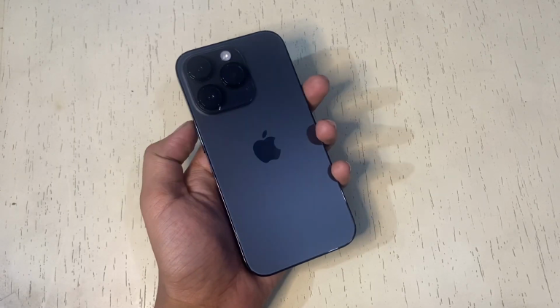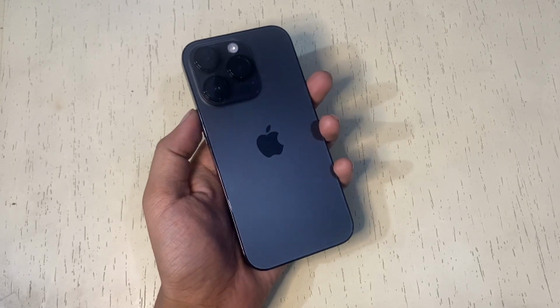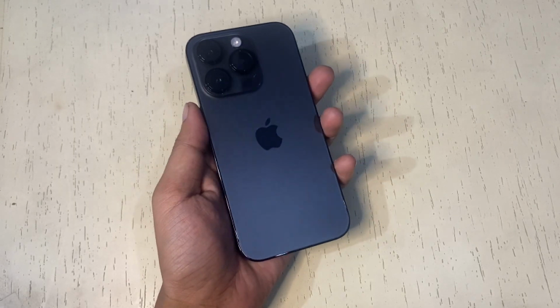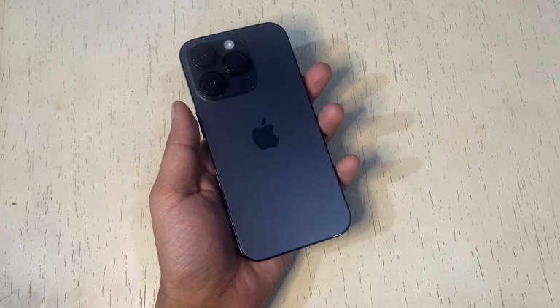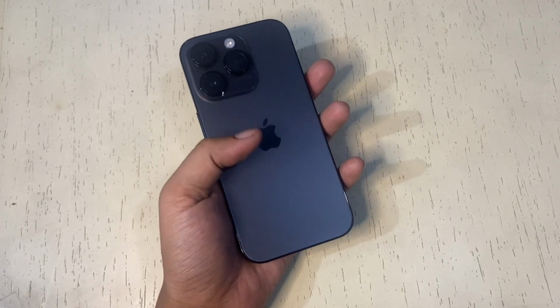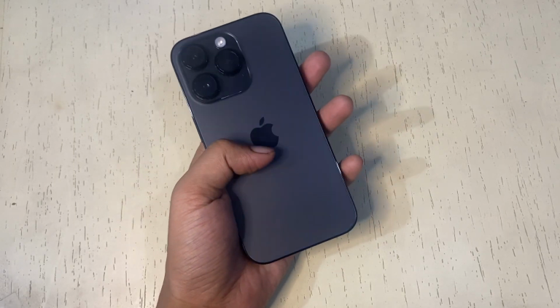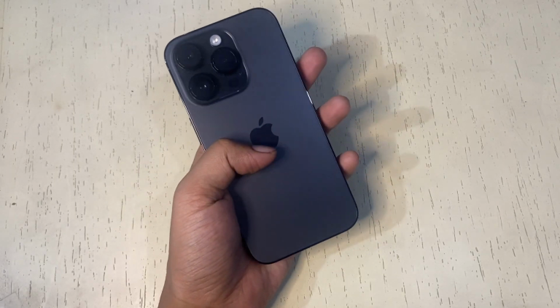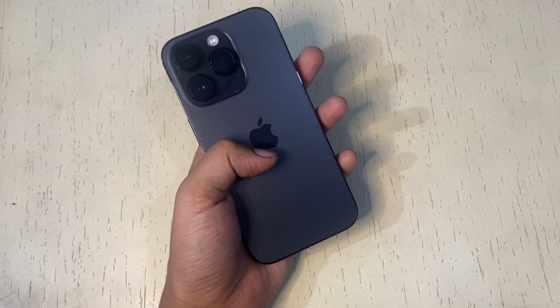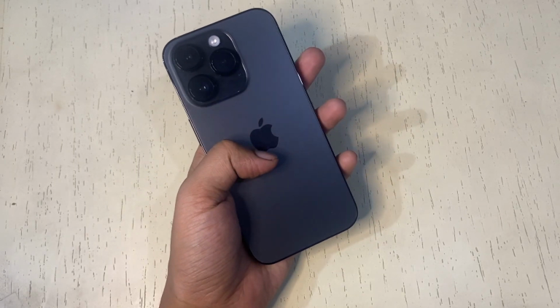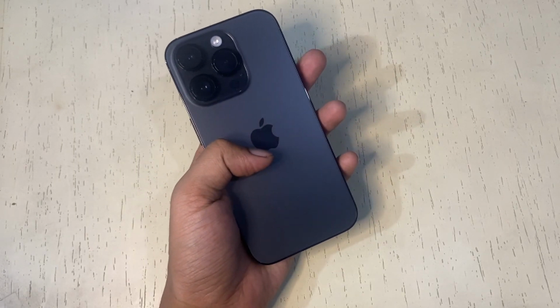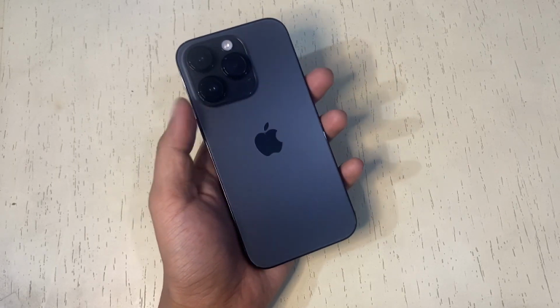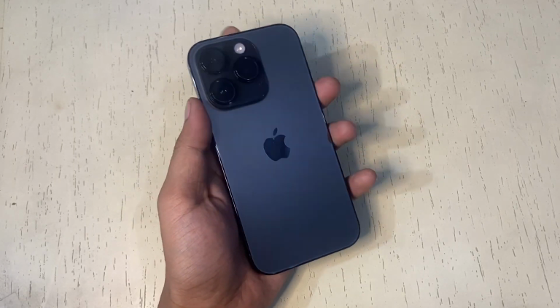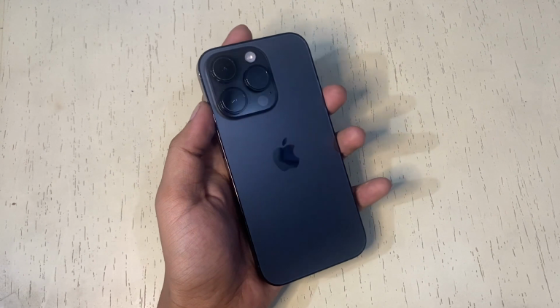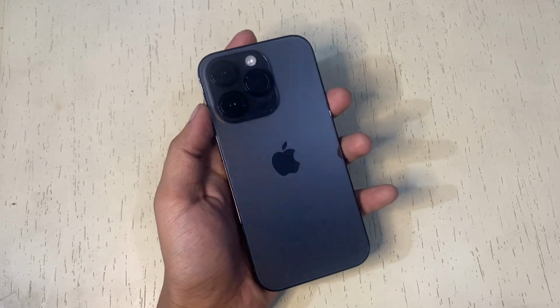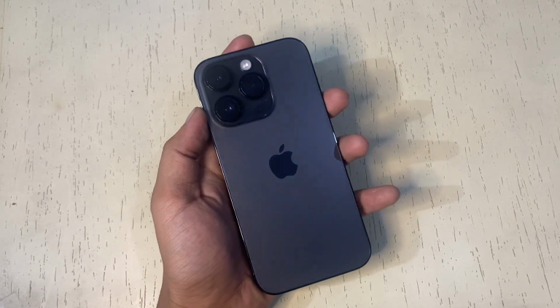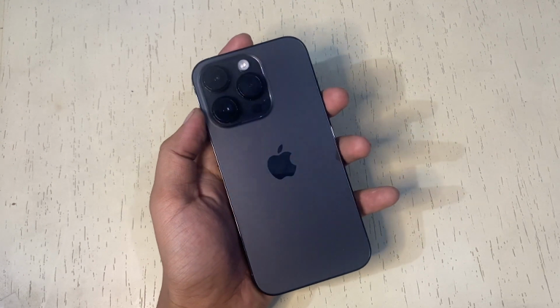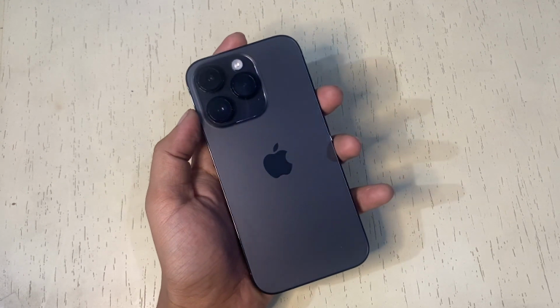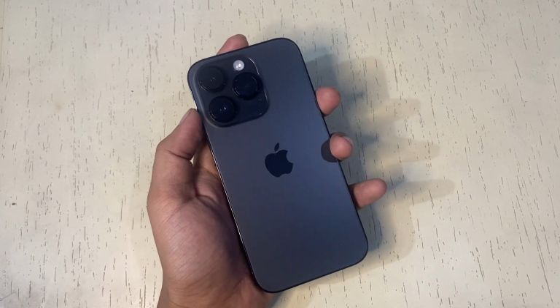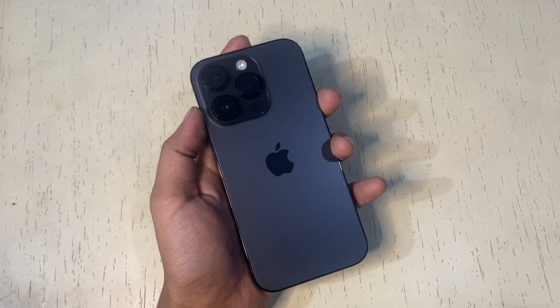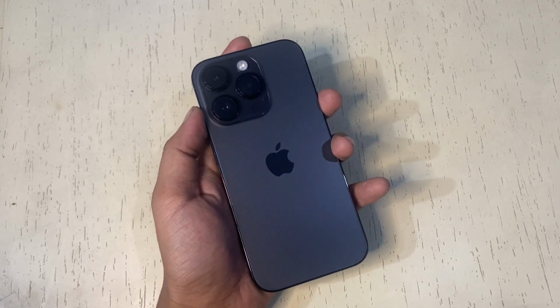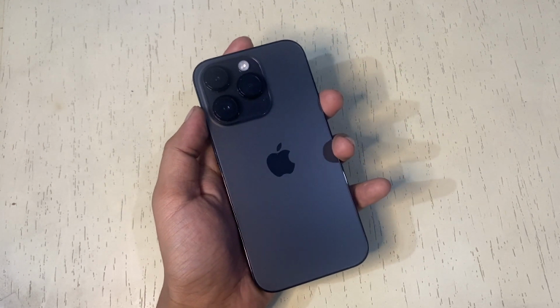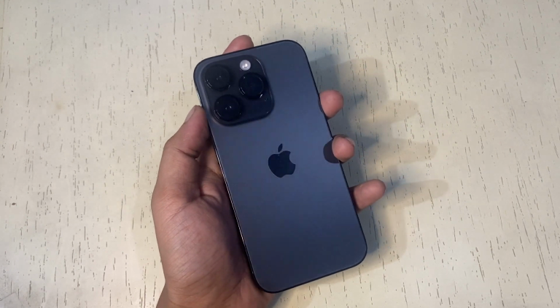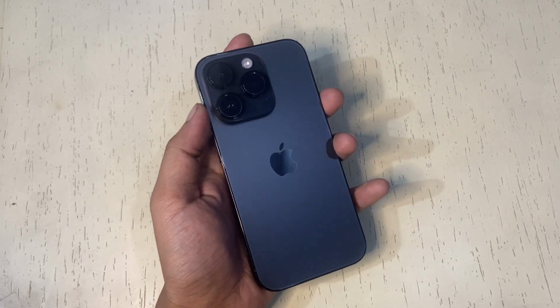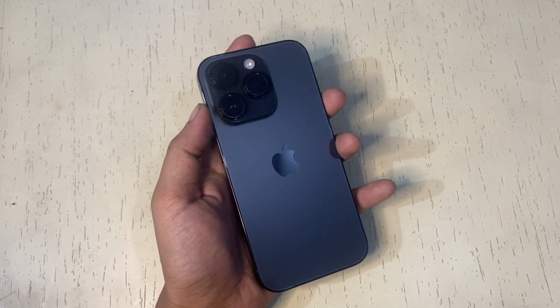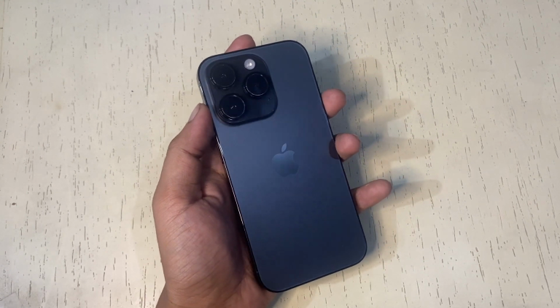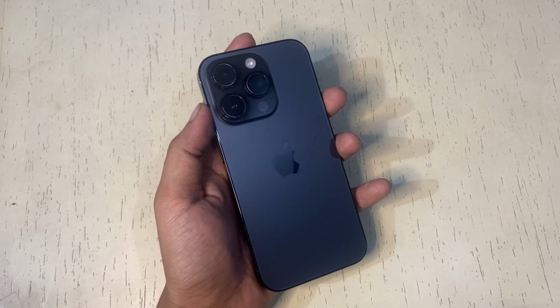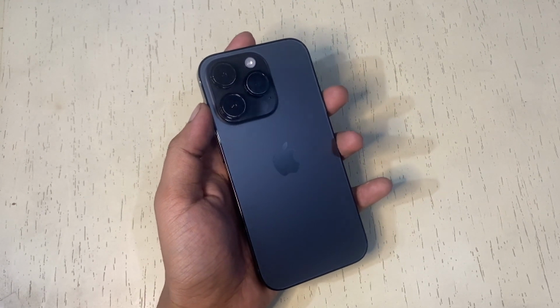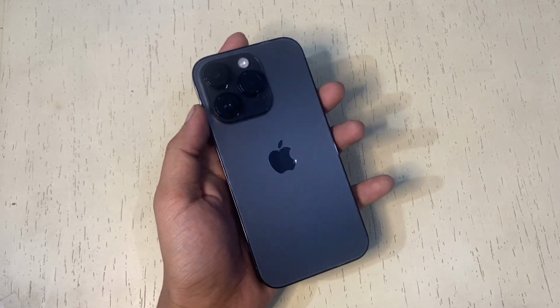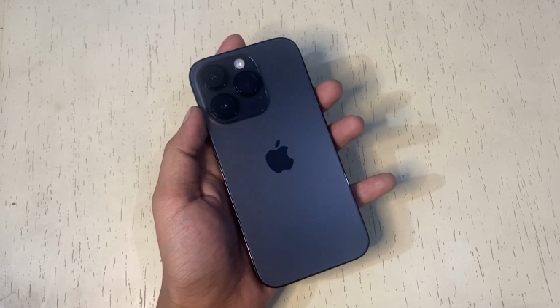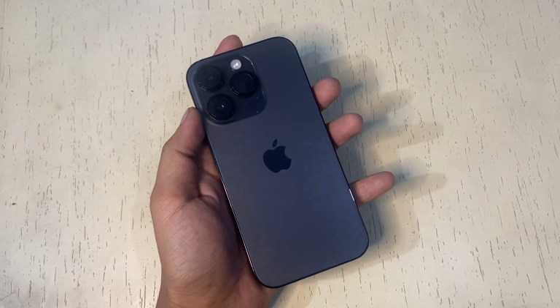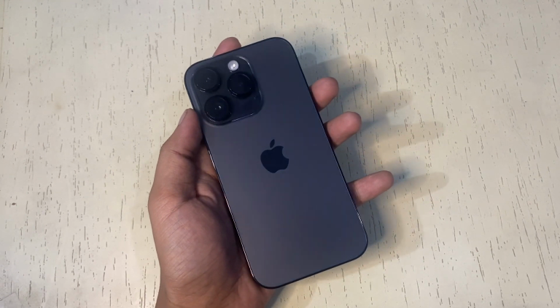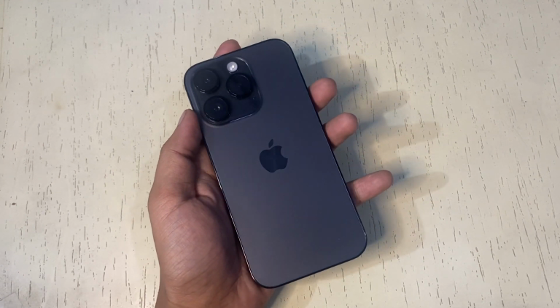Try the haptic feedback on your iPhone and let me know your views in the comments. Thanks for watching.